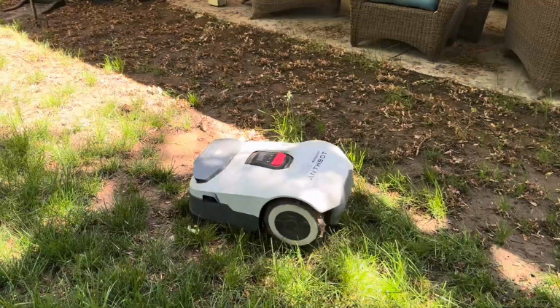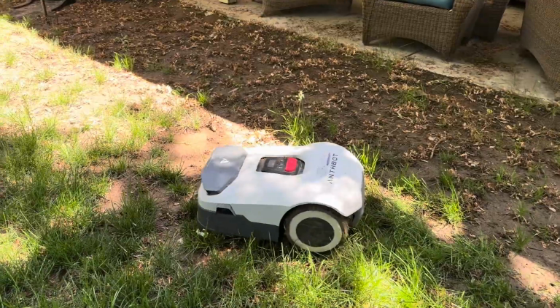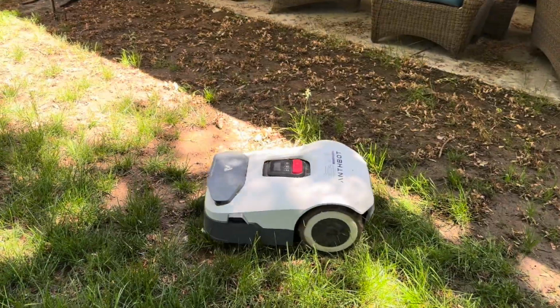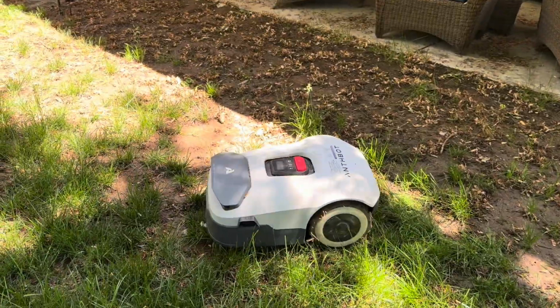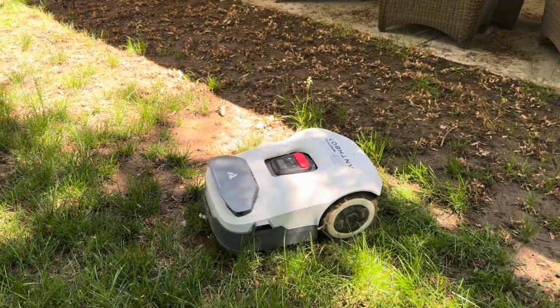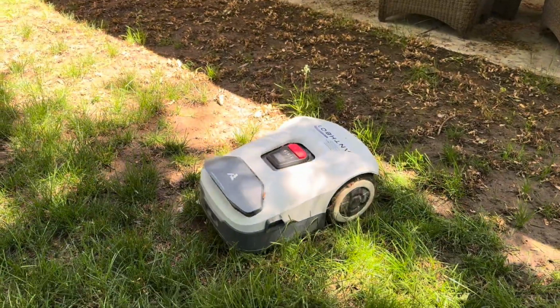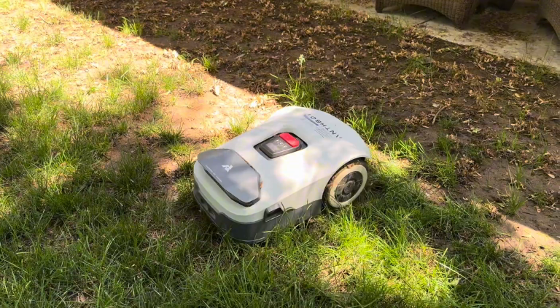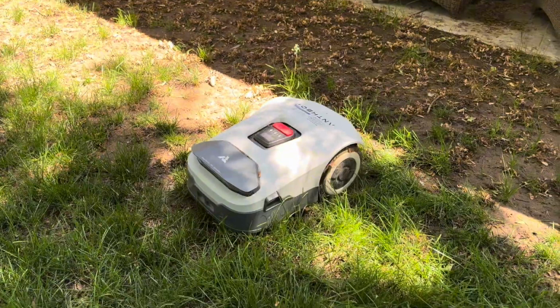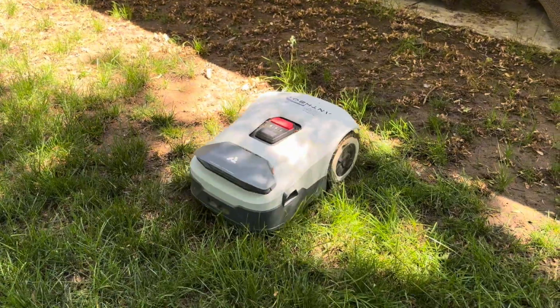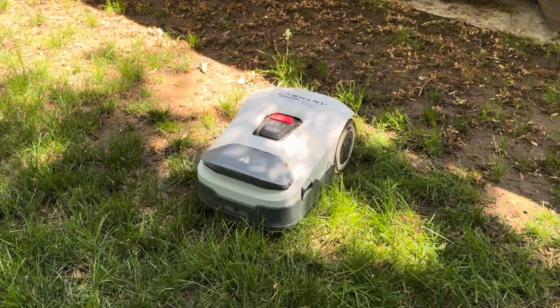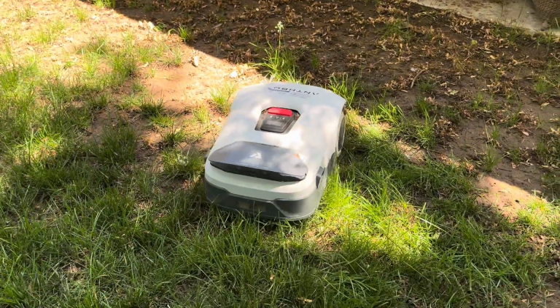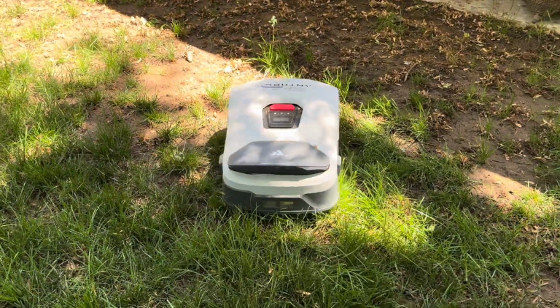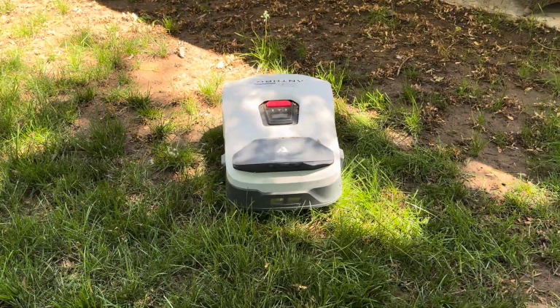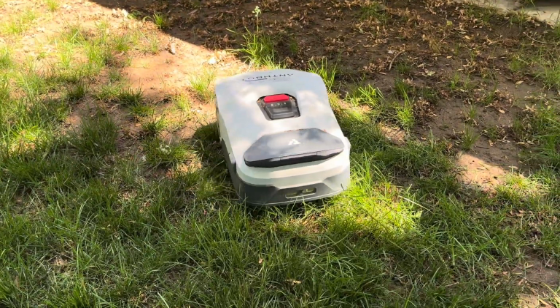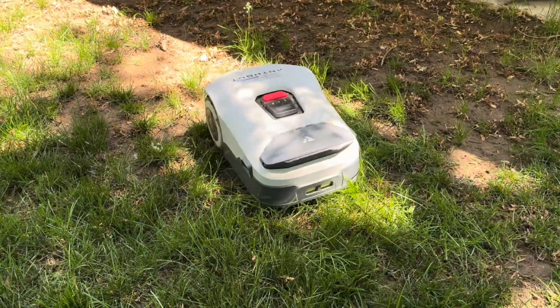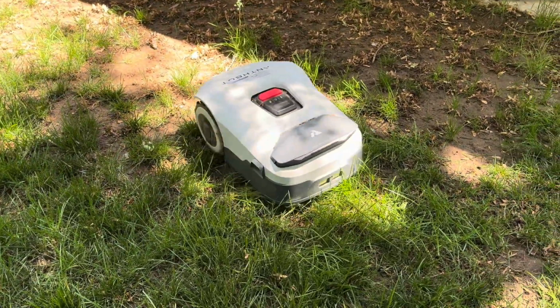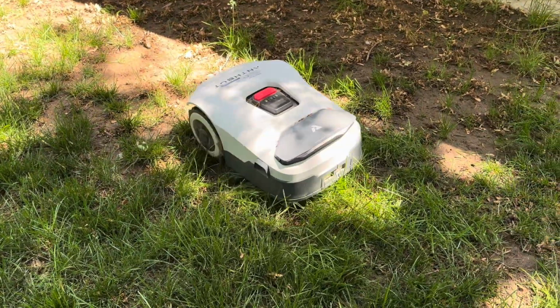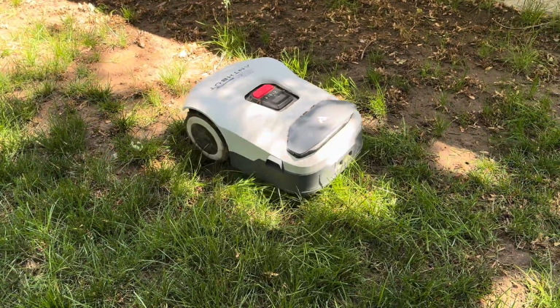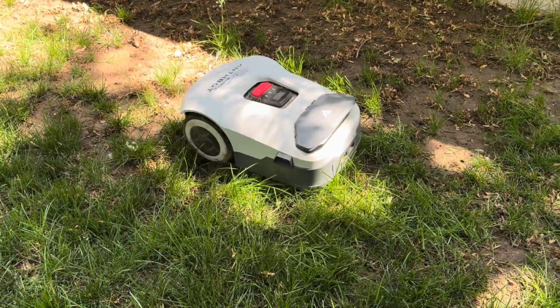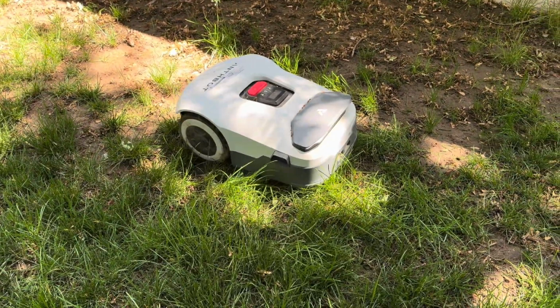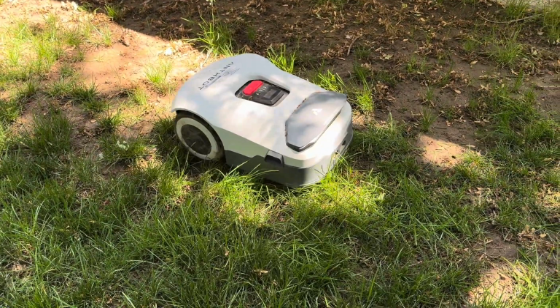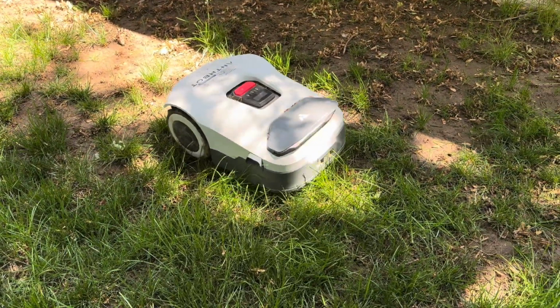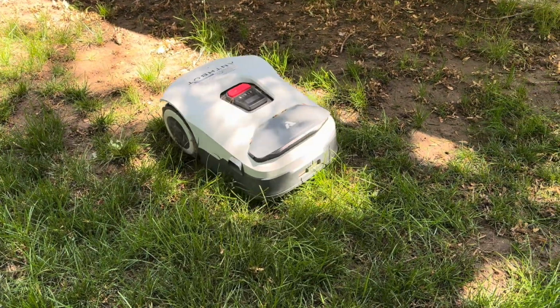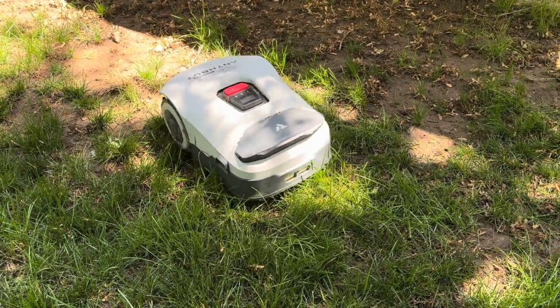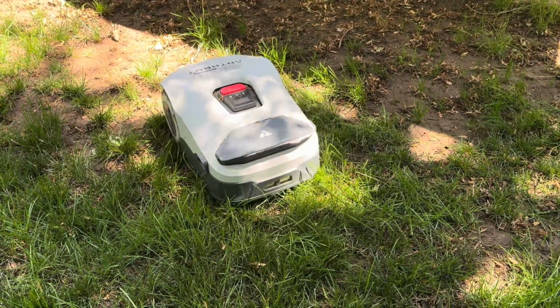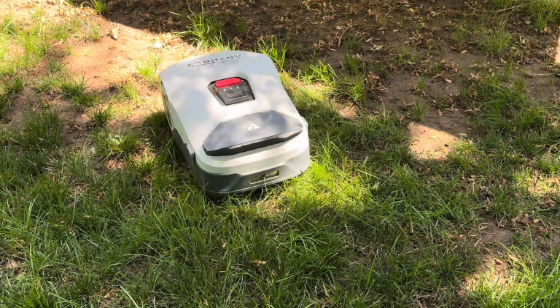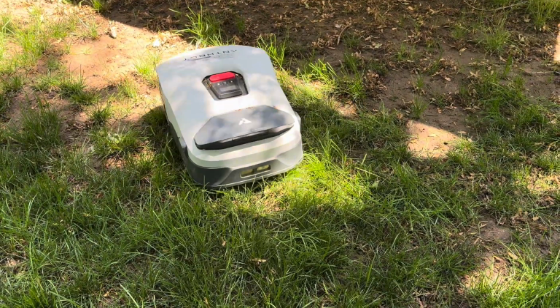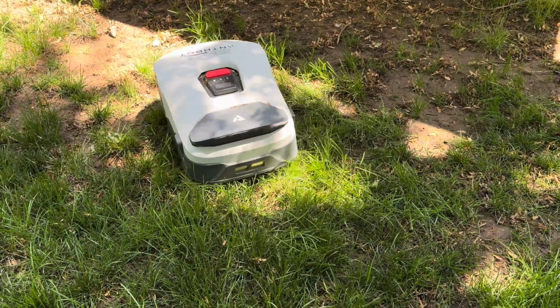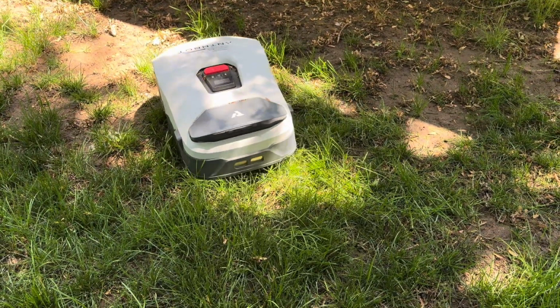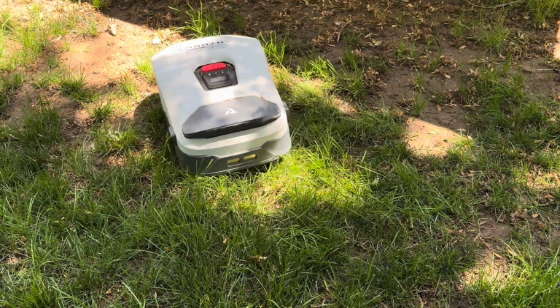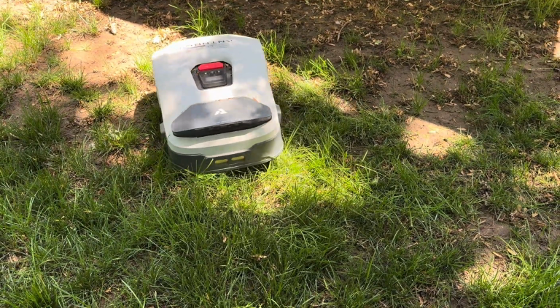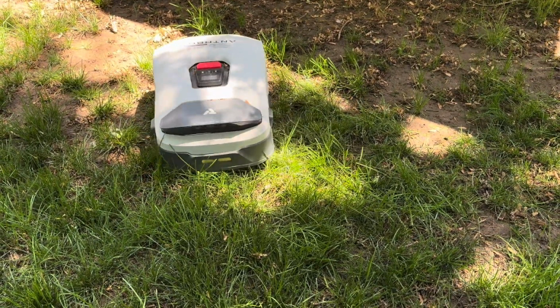The Anthbot also struggled with very heavy mud and got off map in places where it didn't have good beacon visibility.